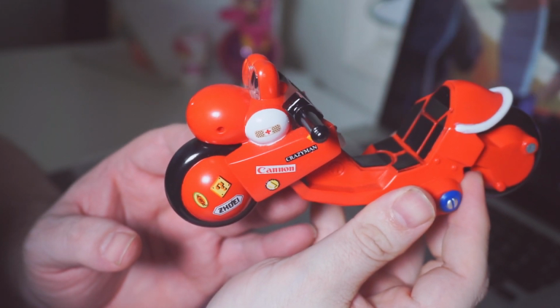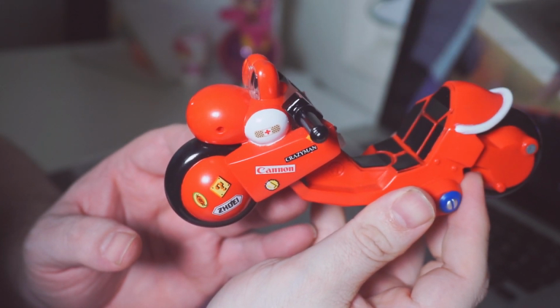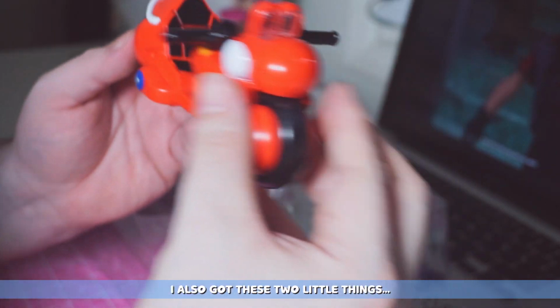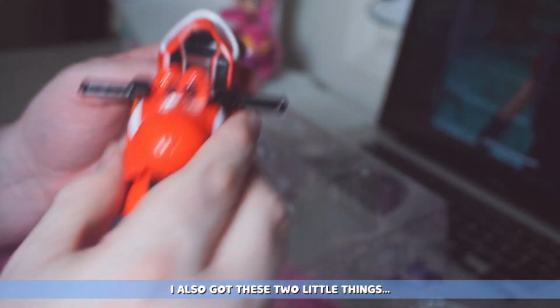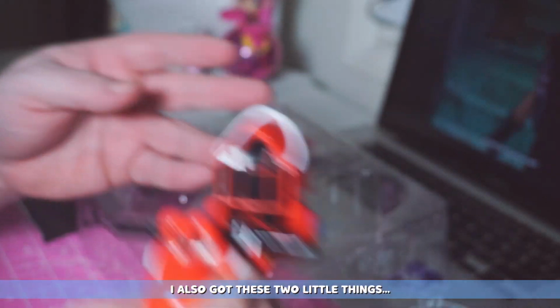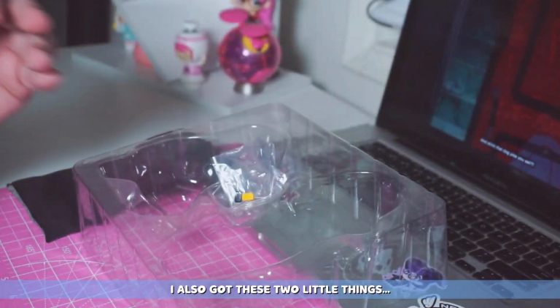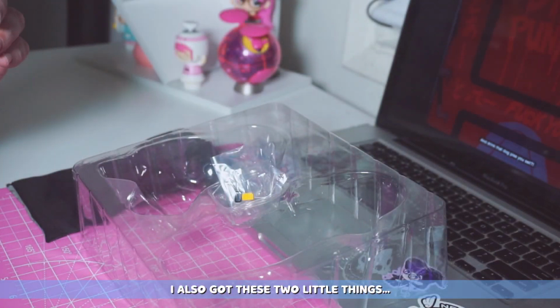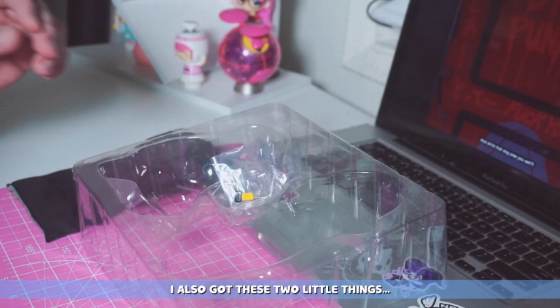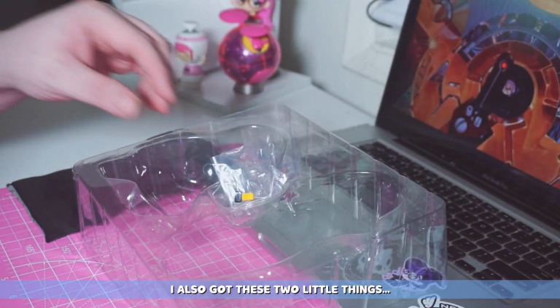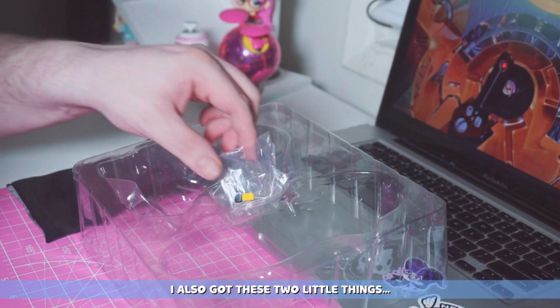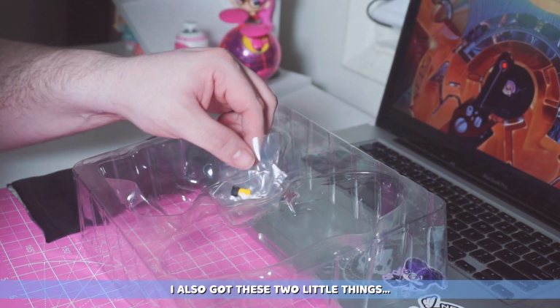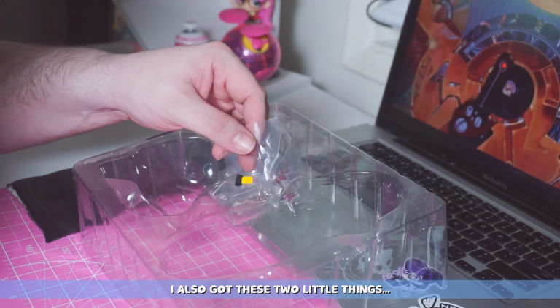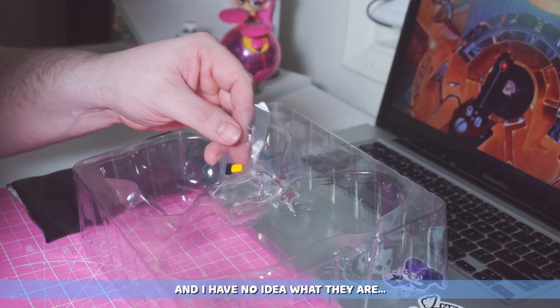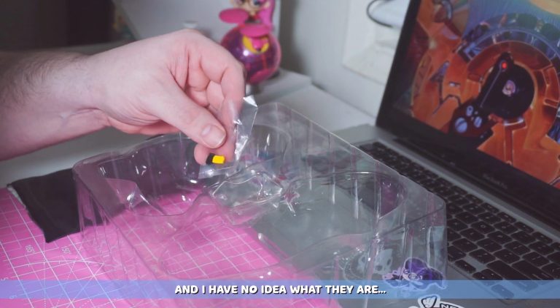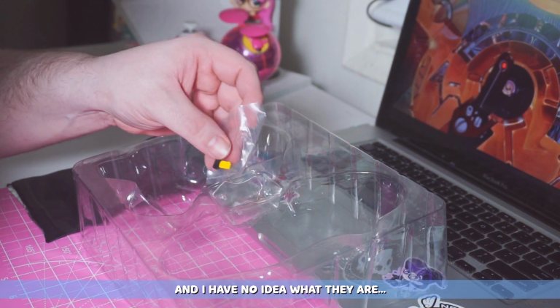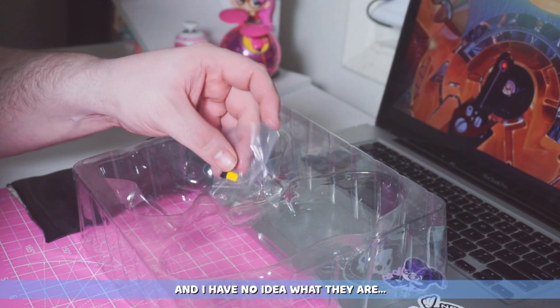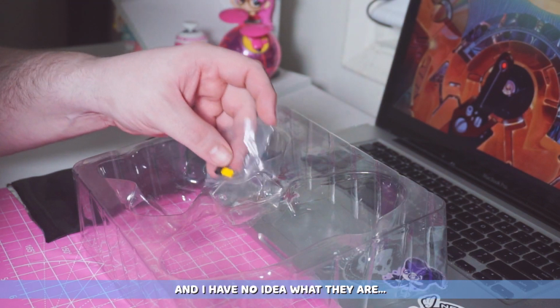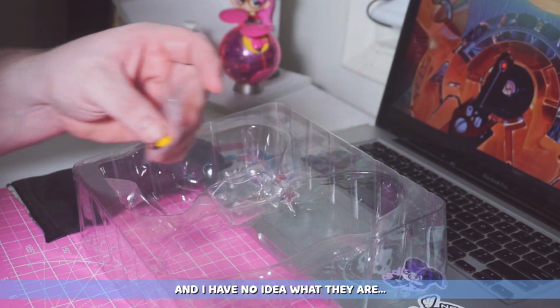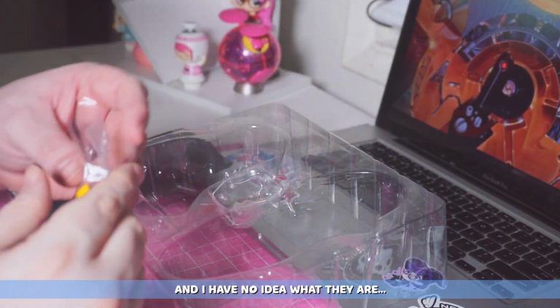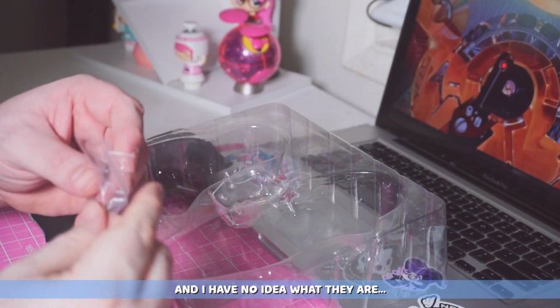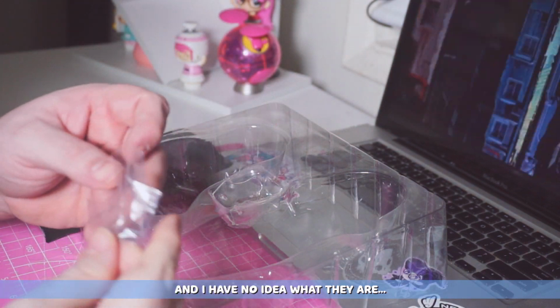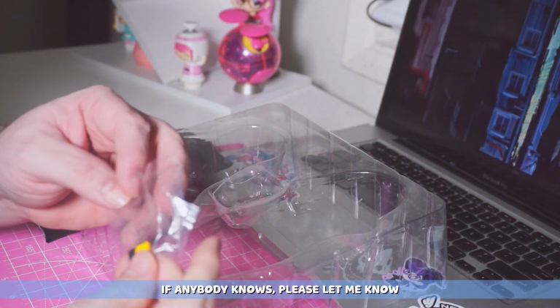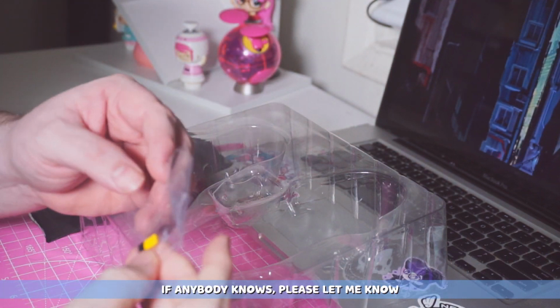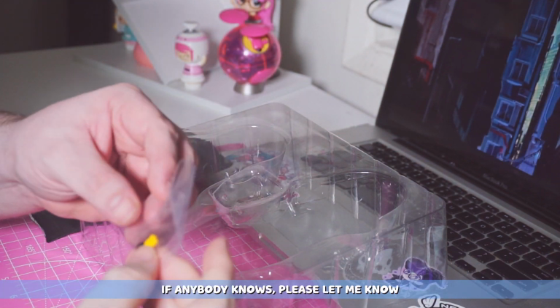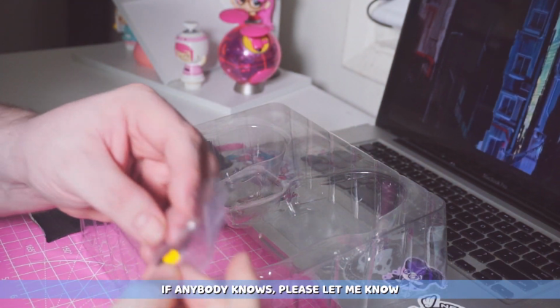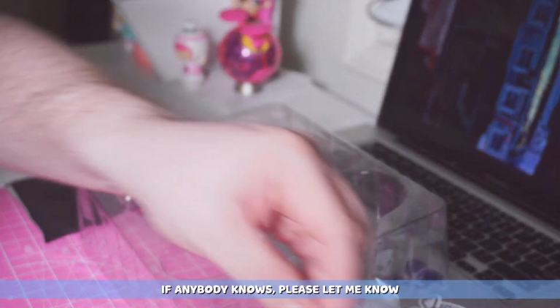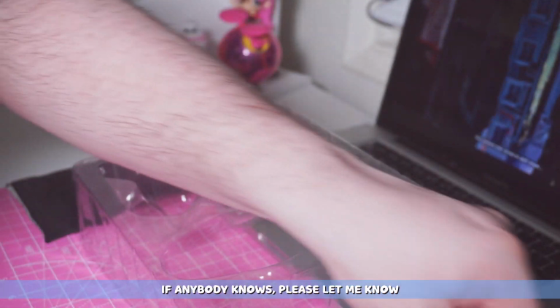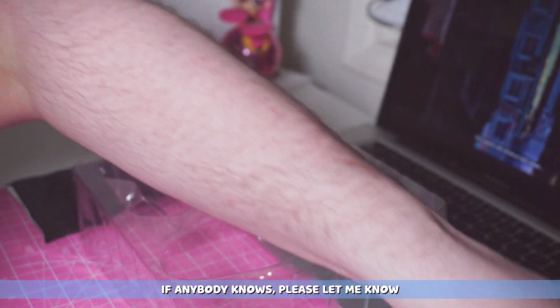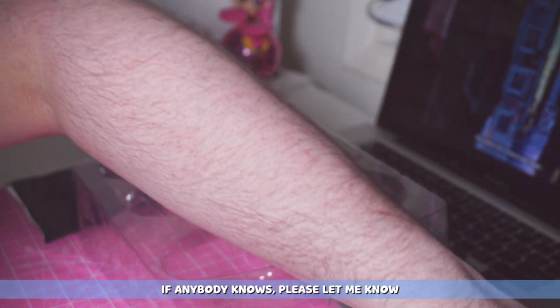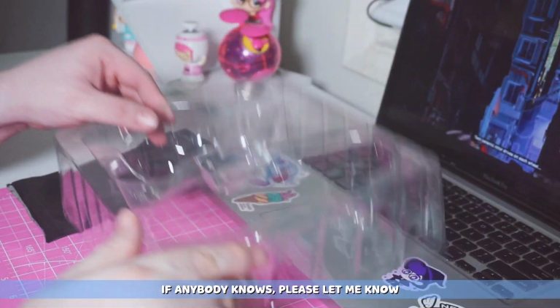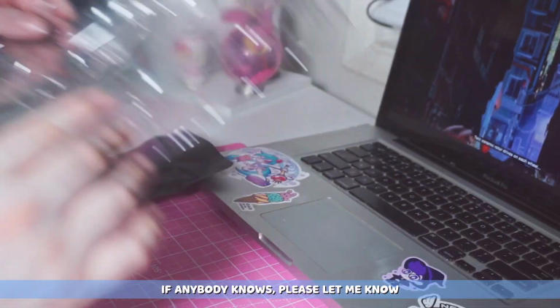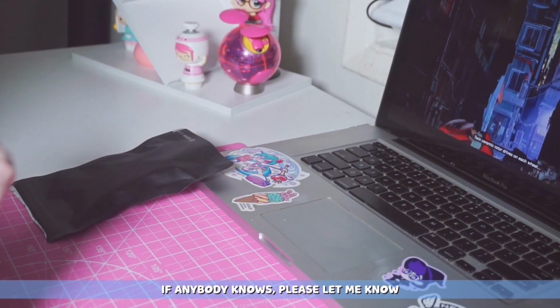I also got these two little things and I have no idea what they are. If anybody knows please let me know.